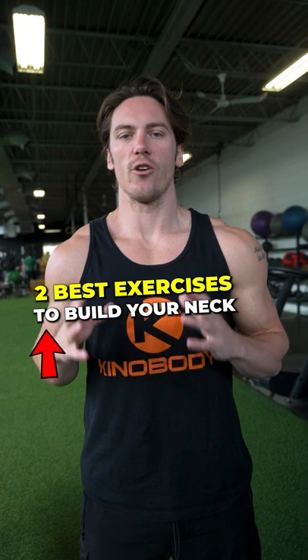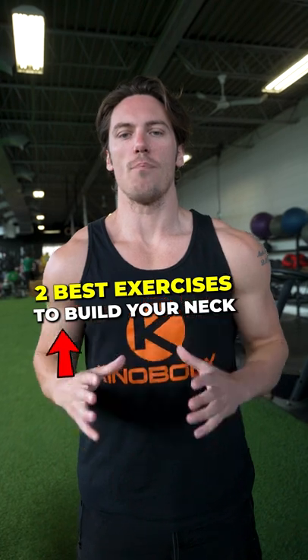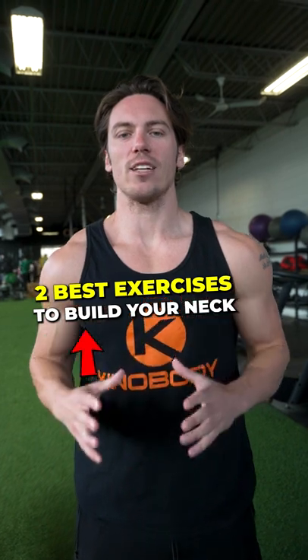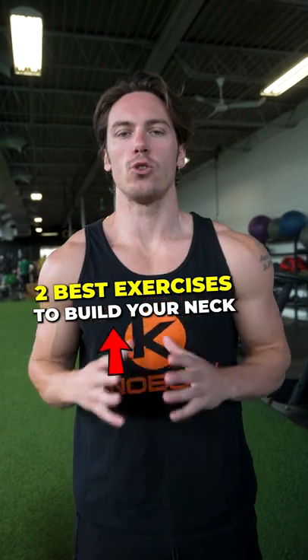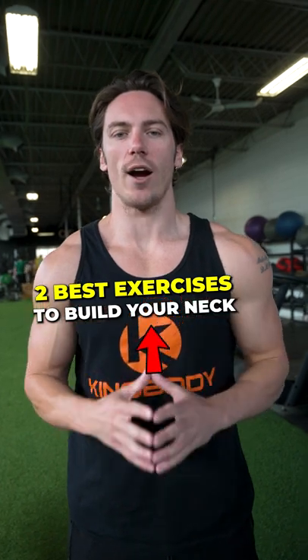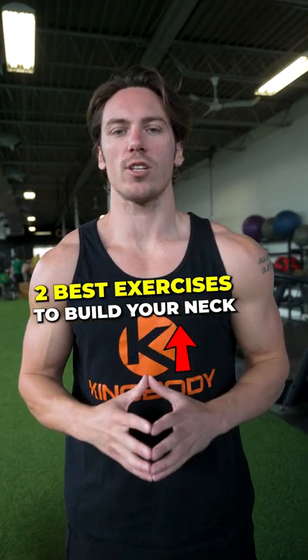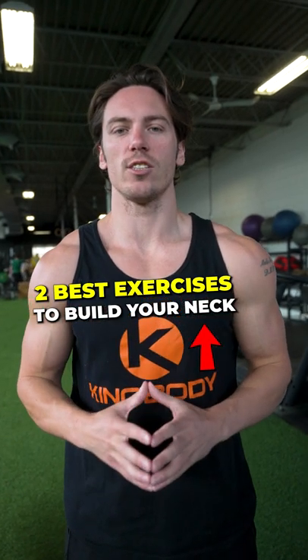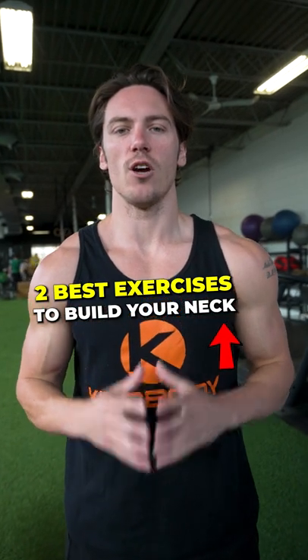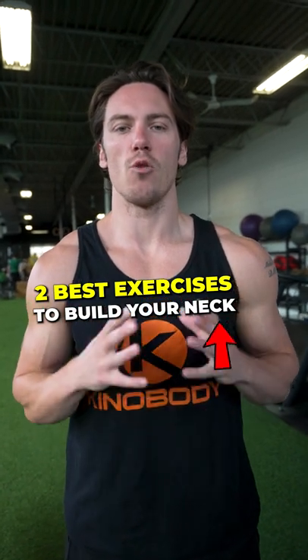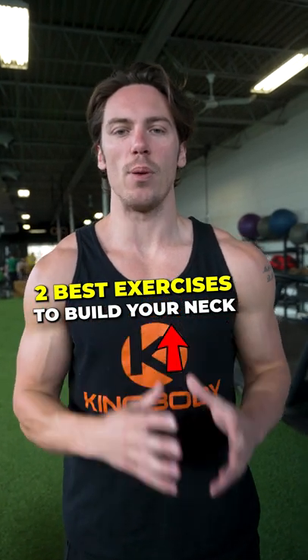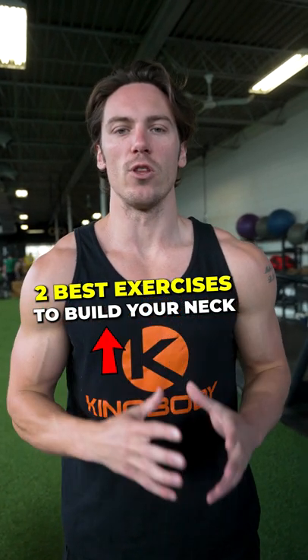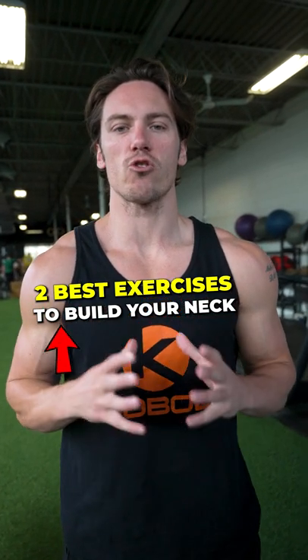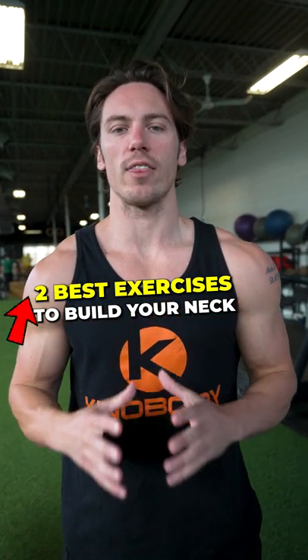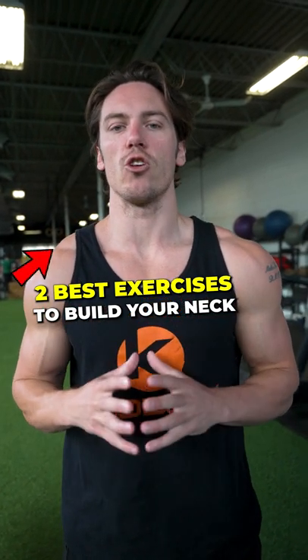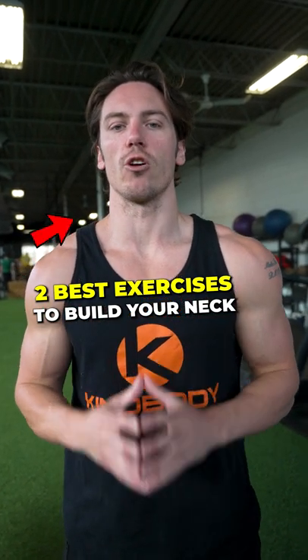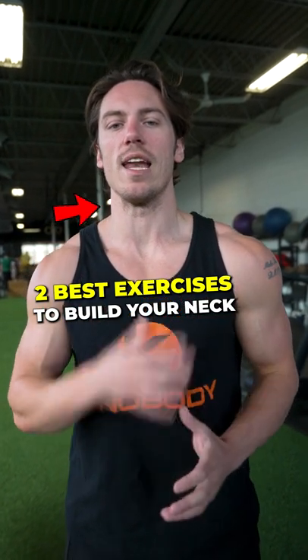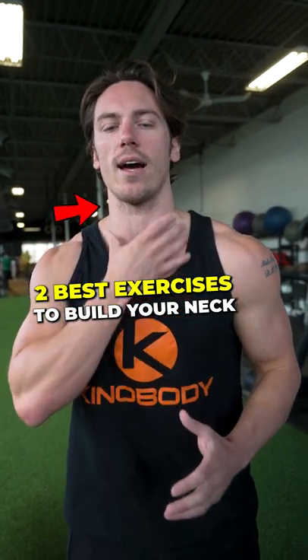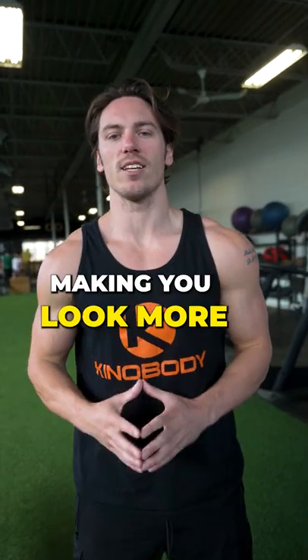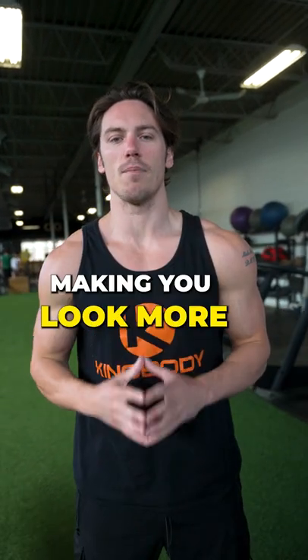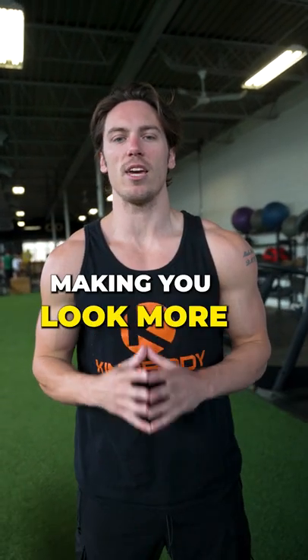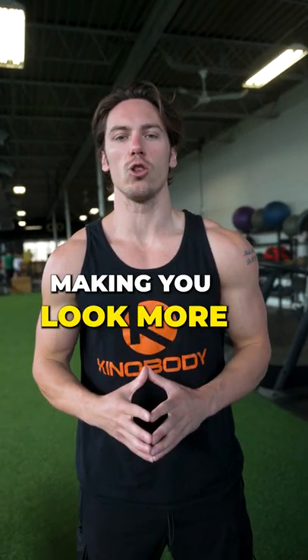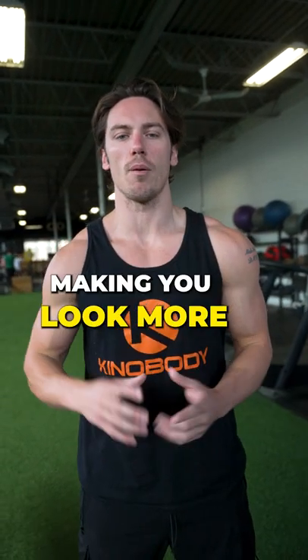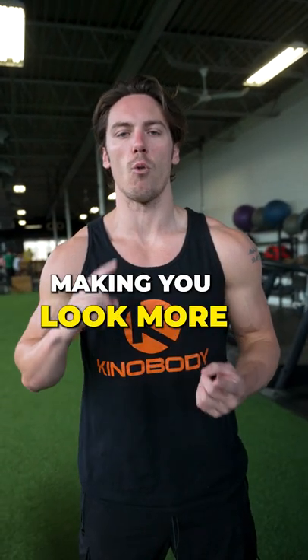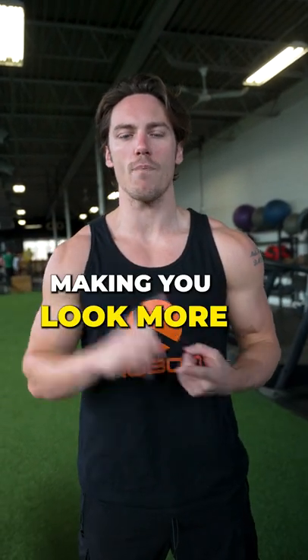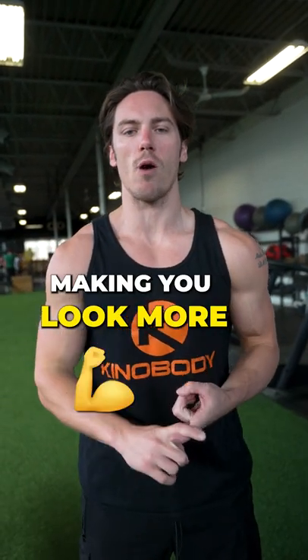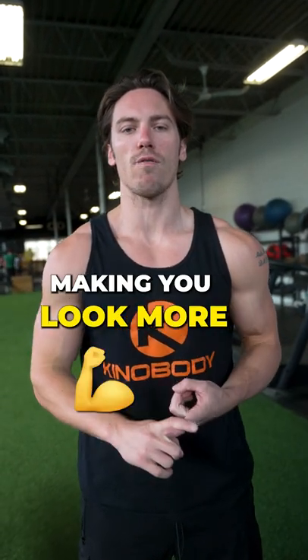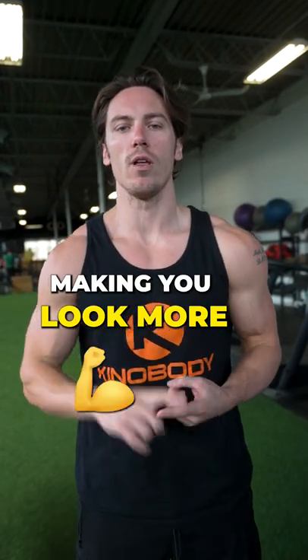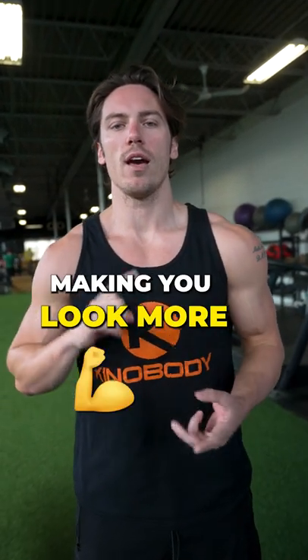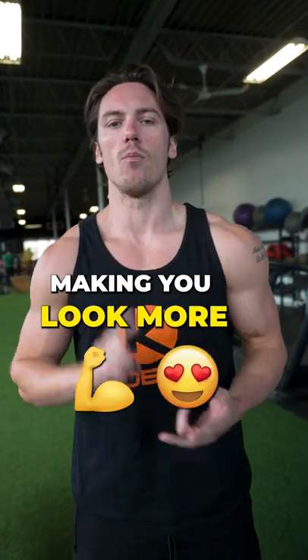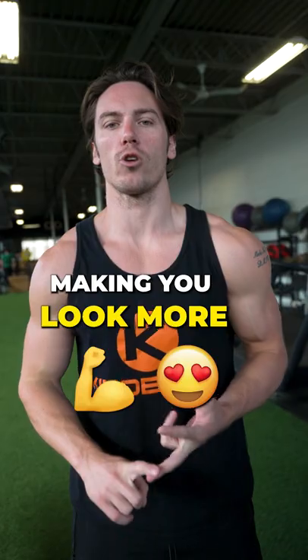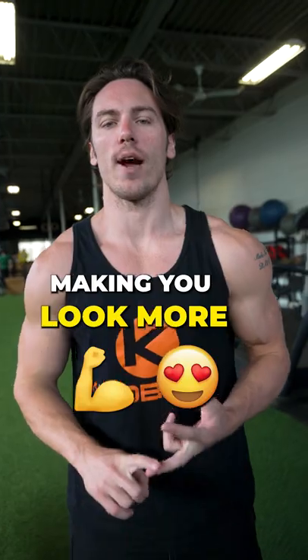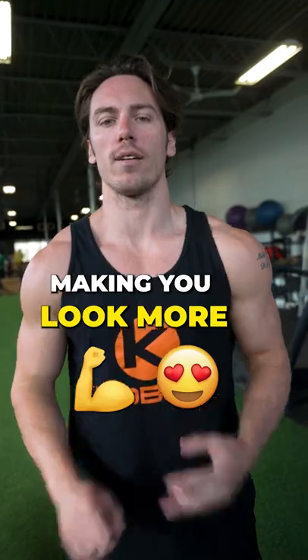Here are the best two exercises to build and strengthen your neck. It's going to make you look more powerful and more attractive.